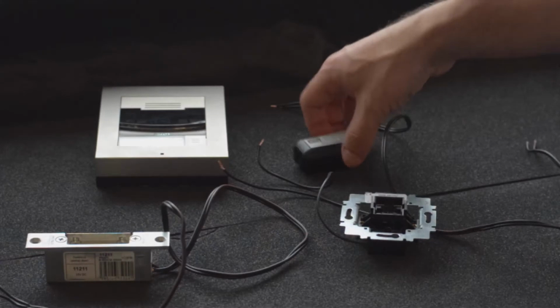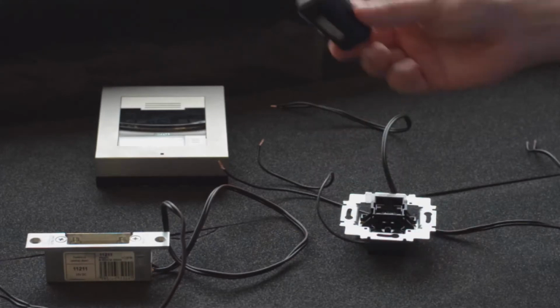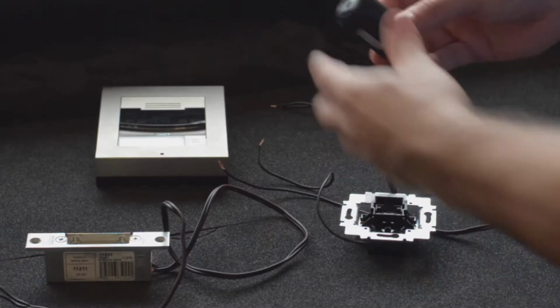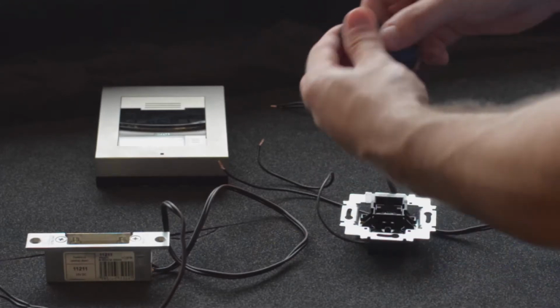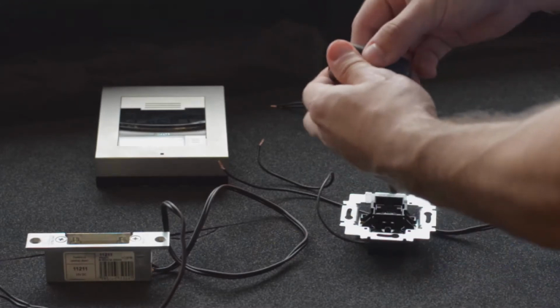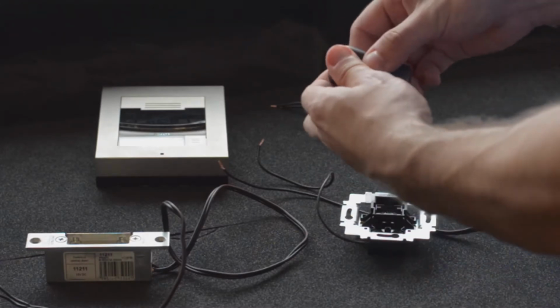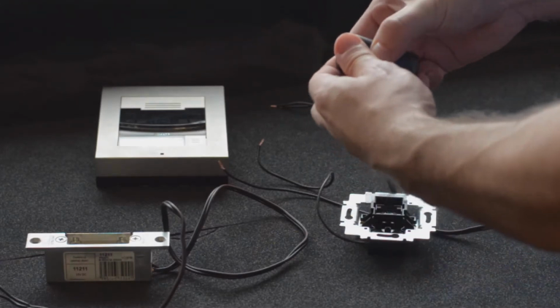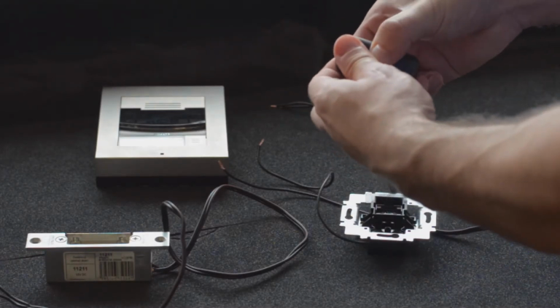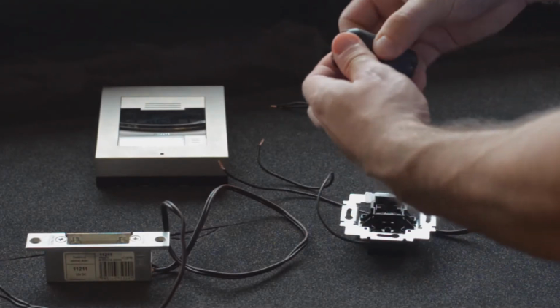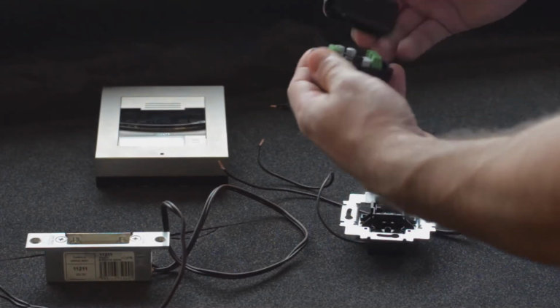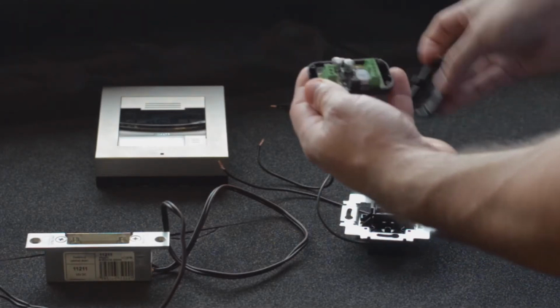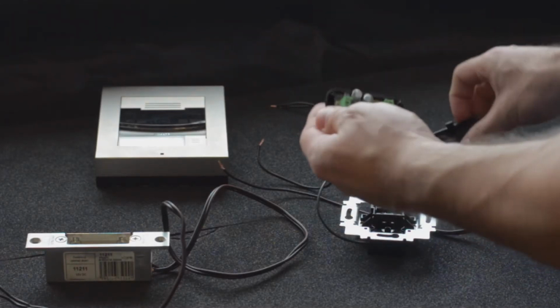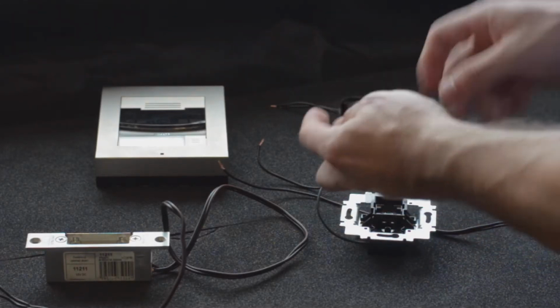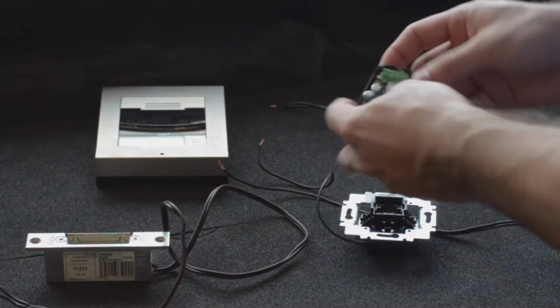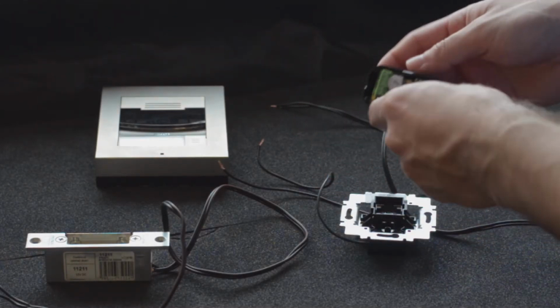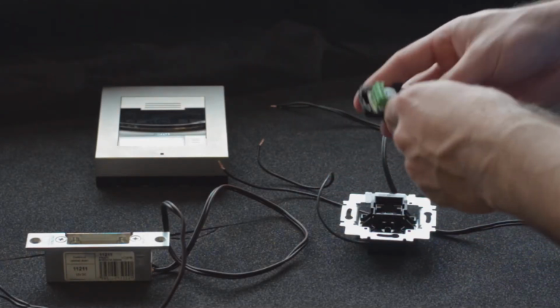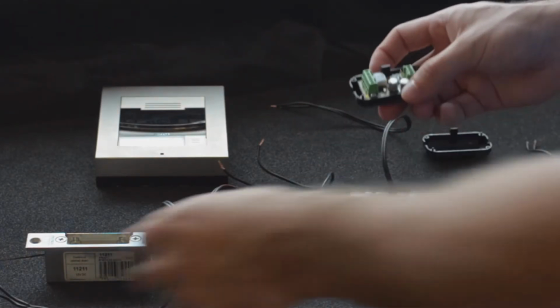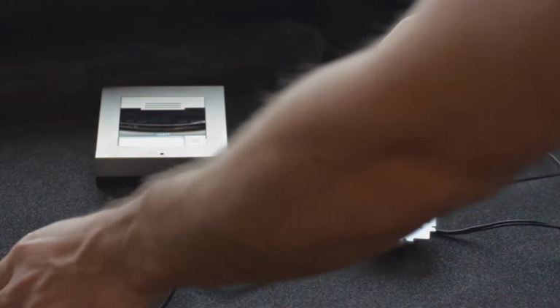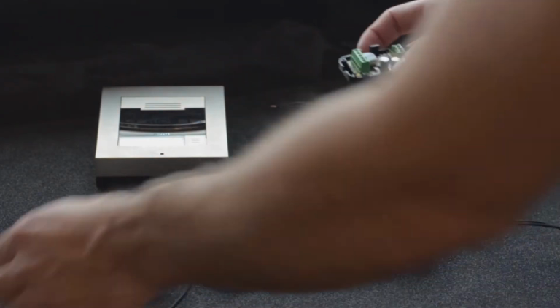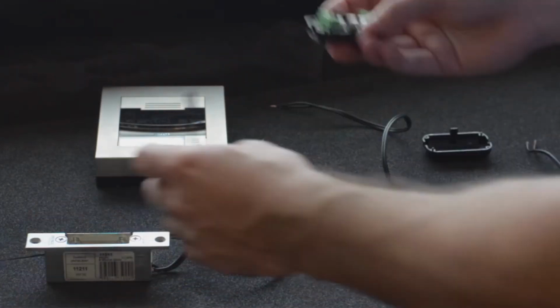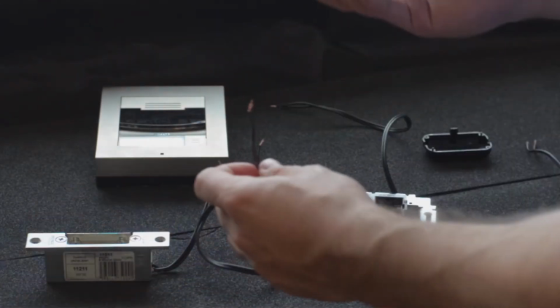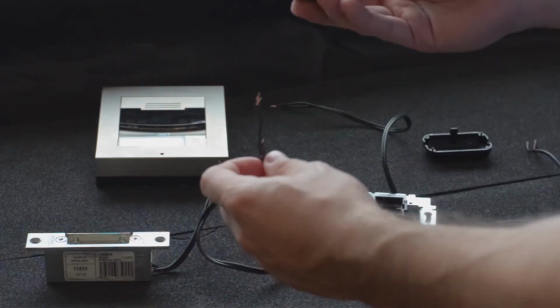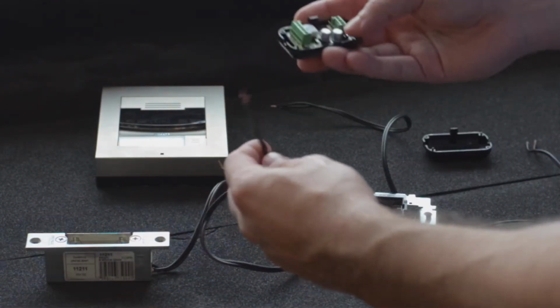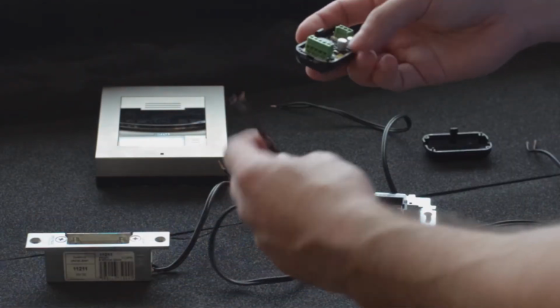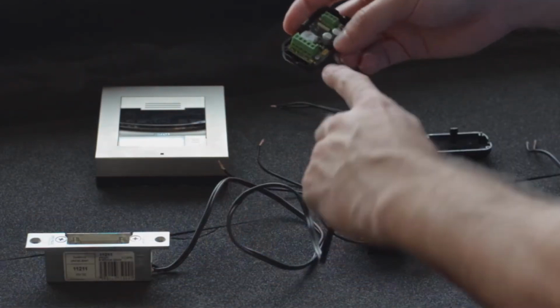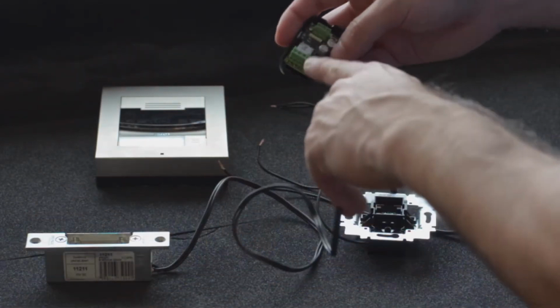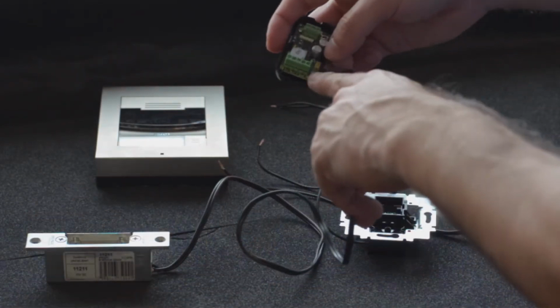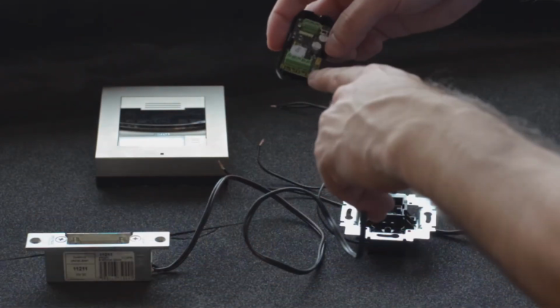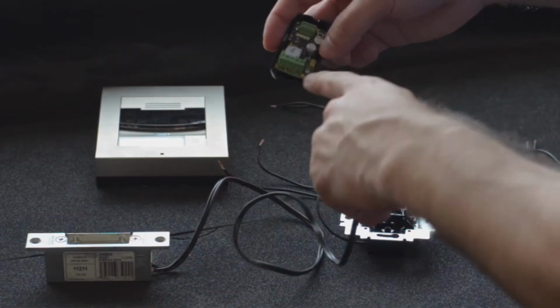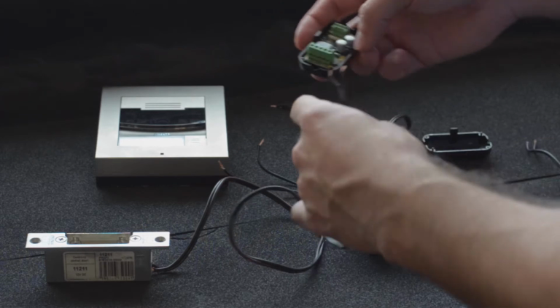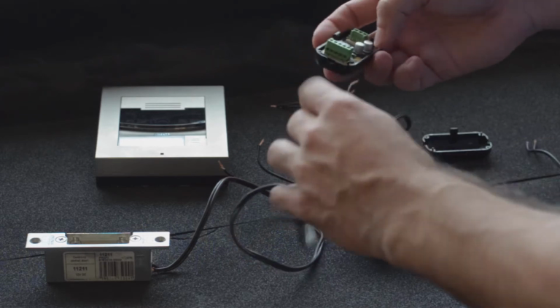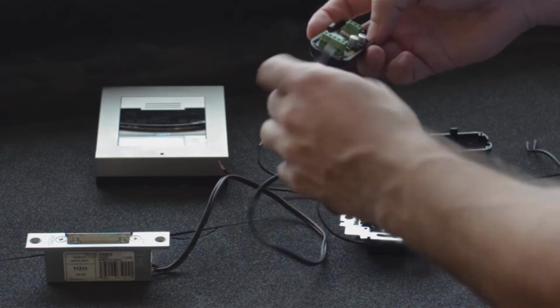Let's open the security relay and connect the door lock to it. Keep the polarity in mind.